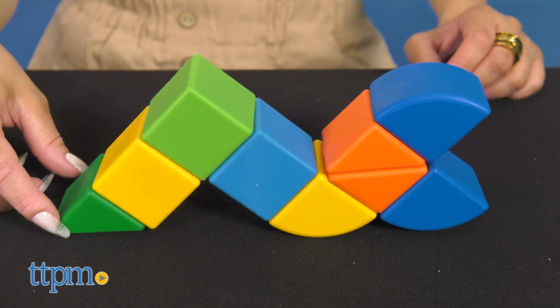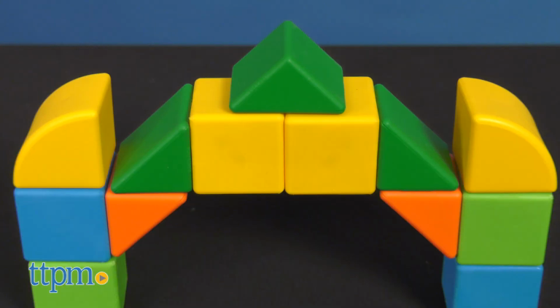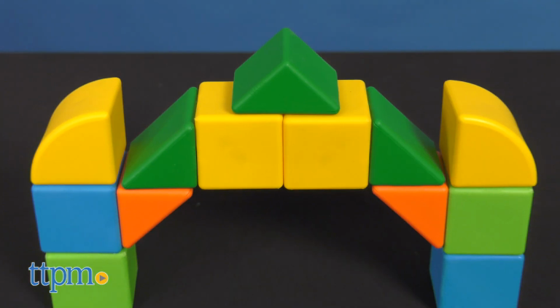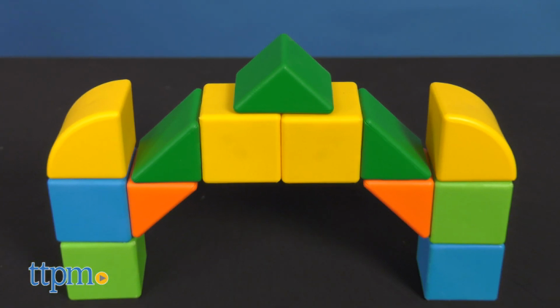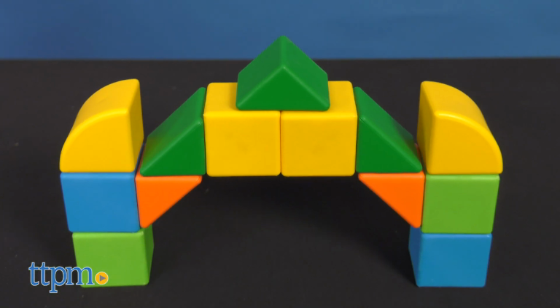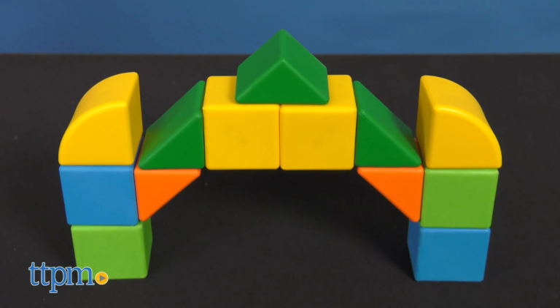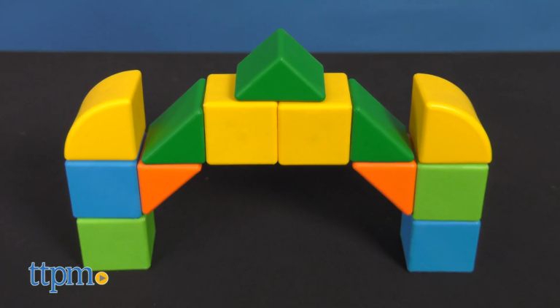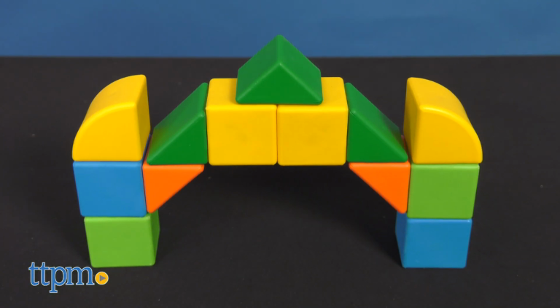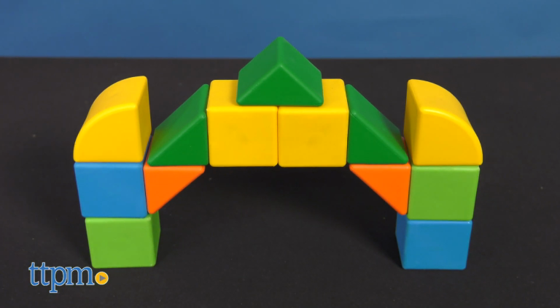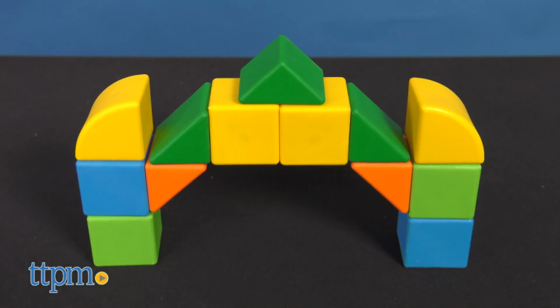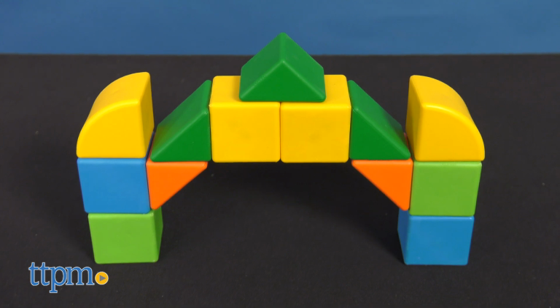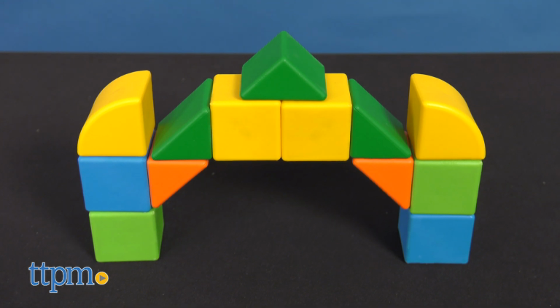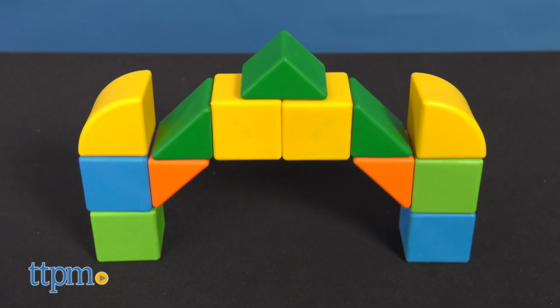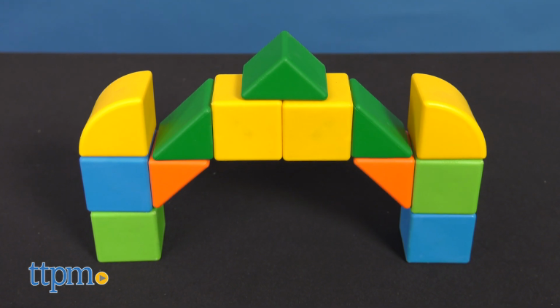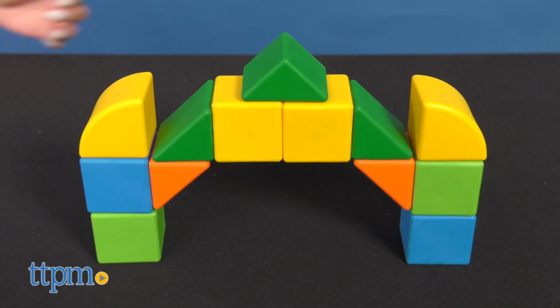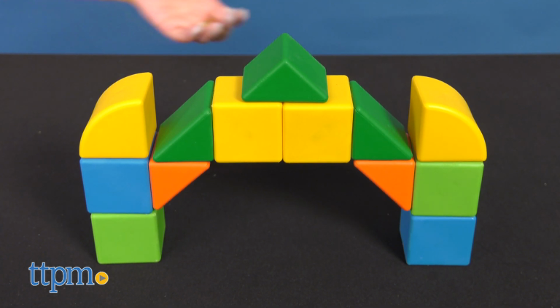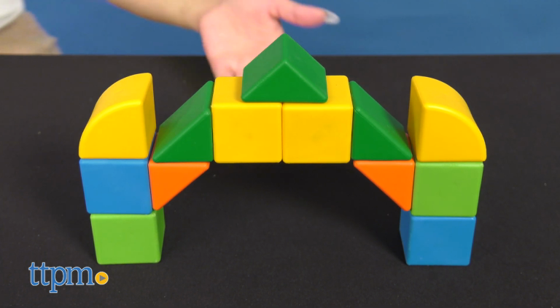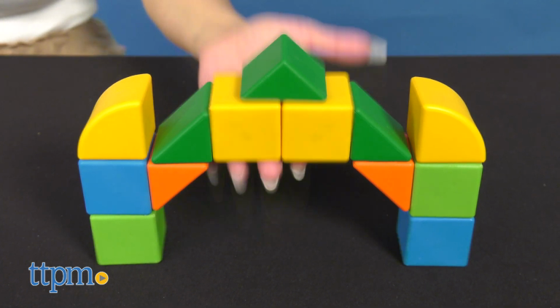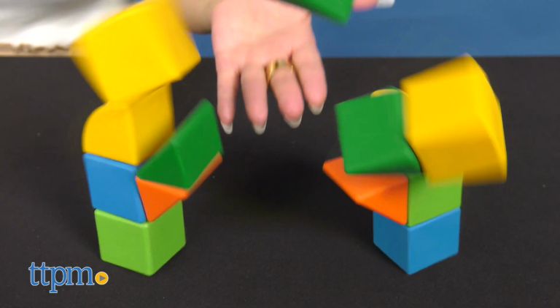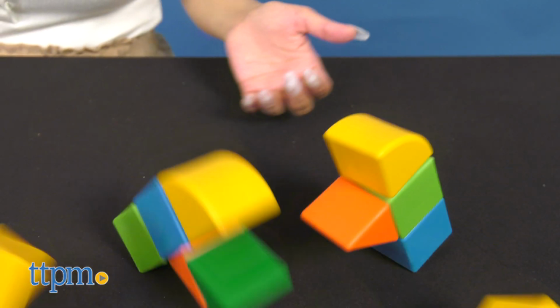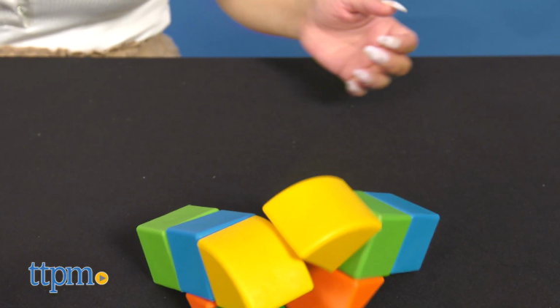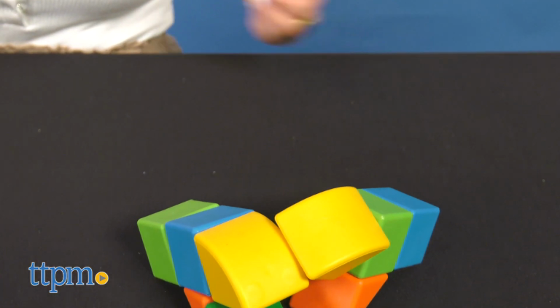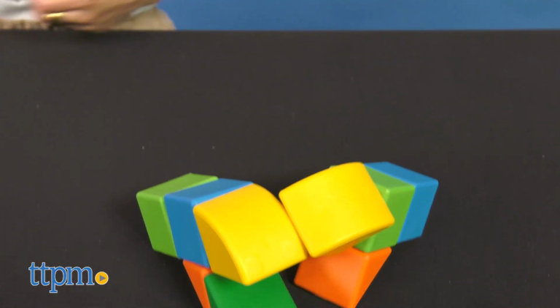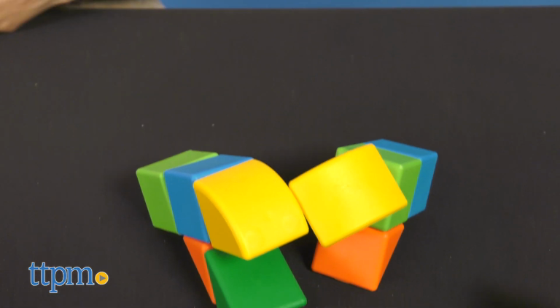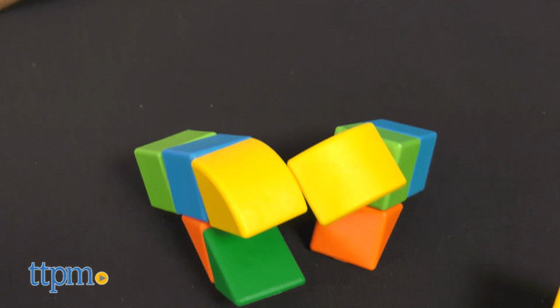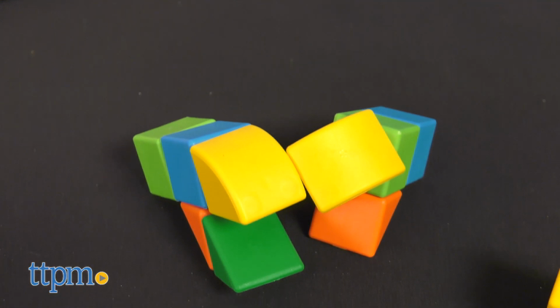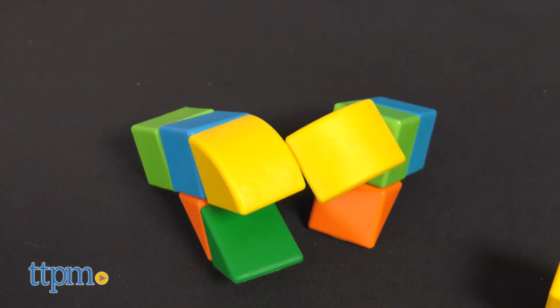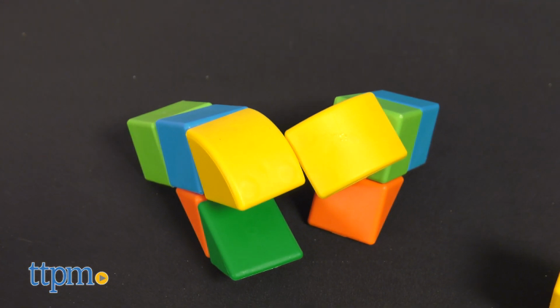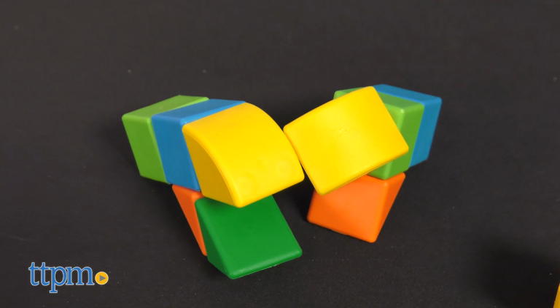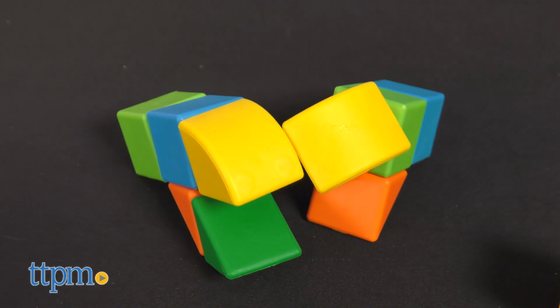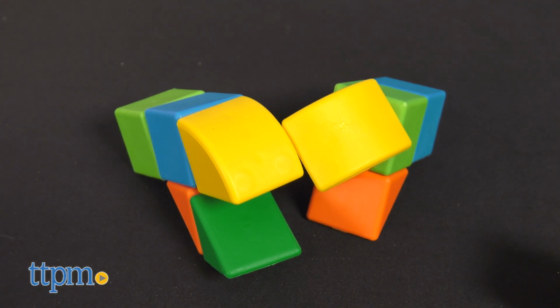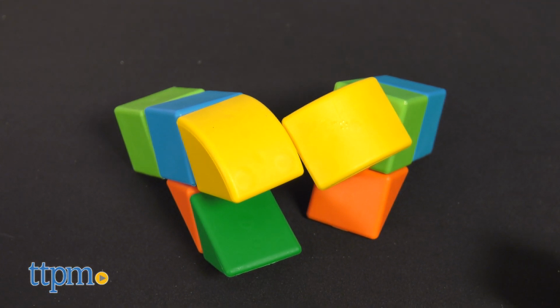It's great for ages 18 months and up. What do you think of this new building set? Let me know in the comments below.